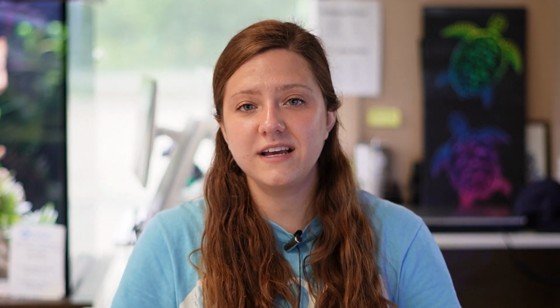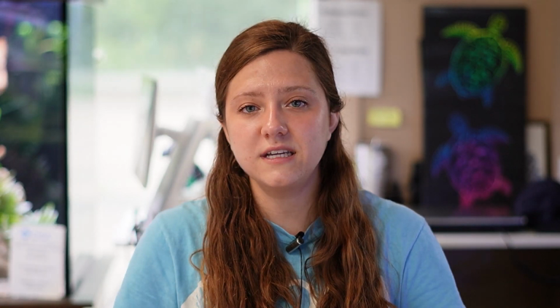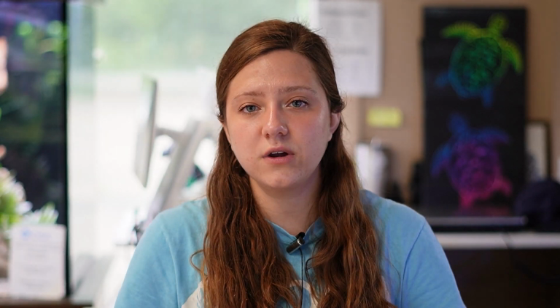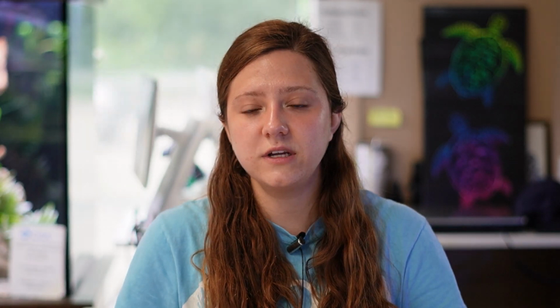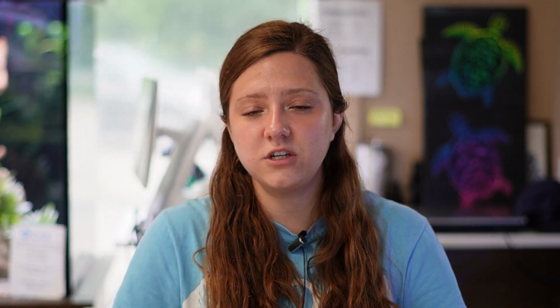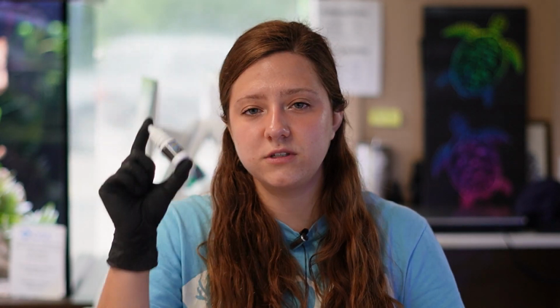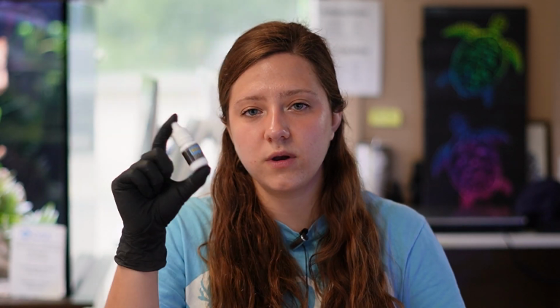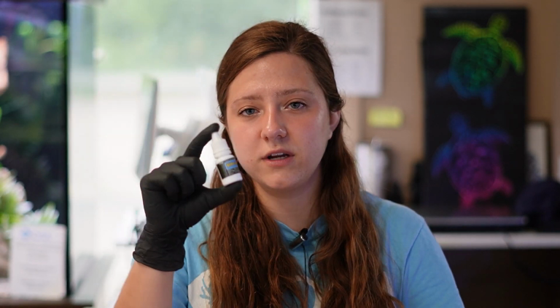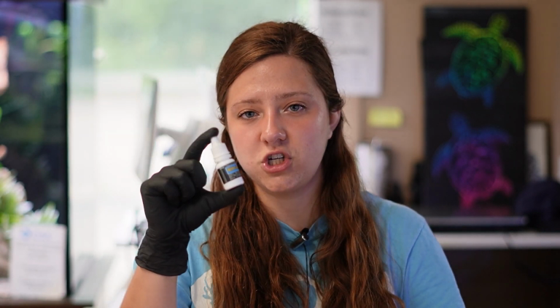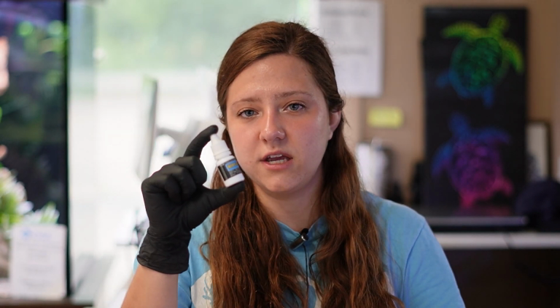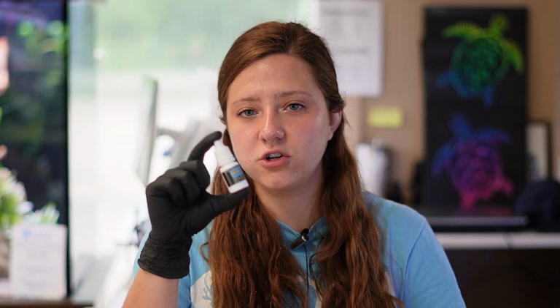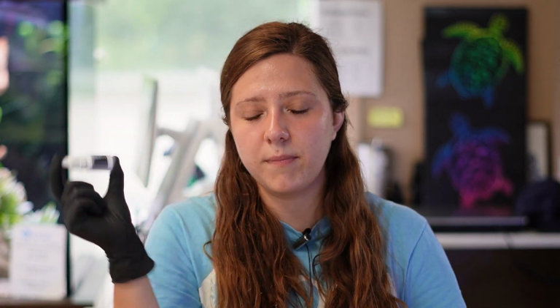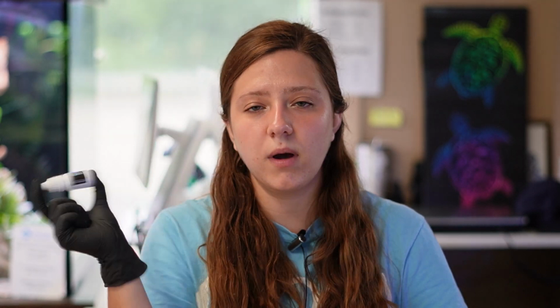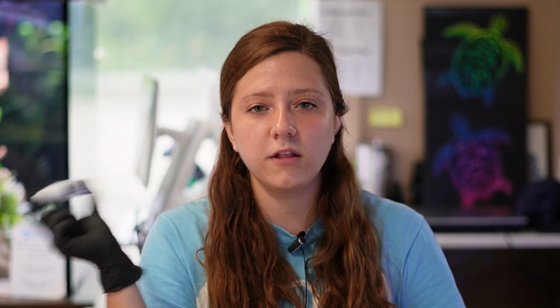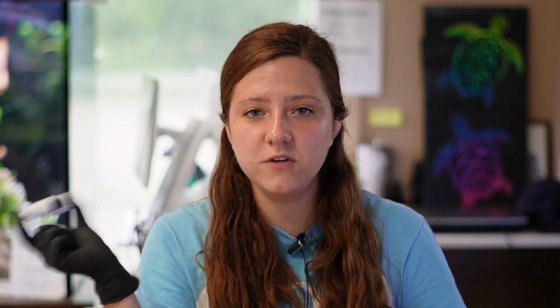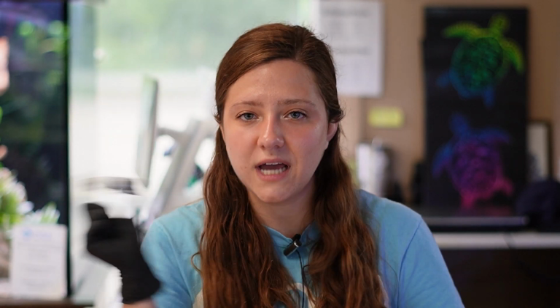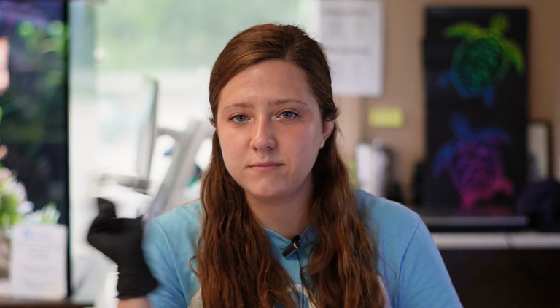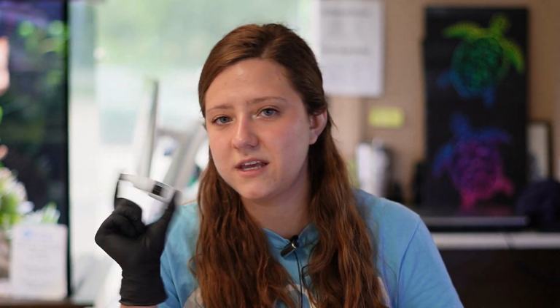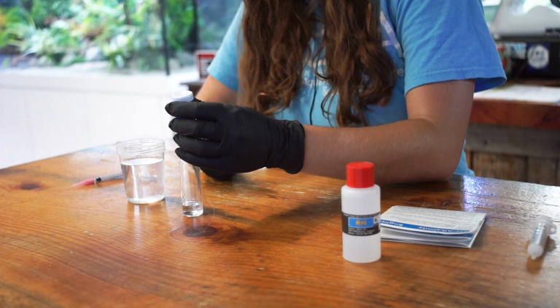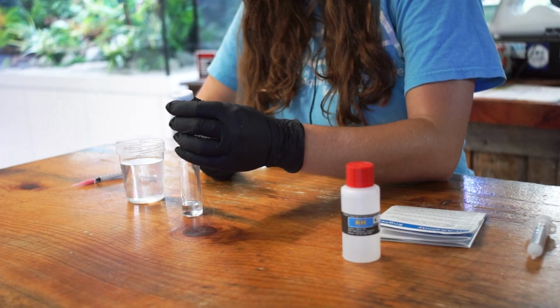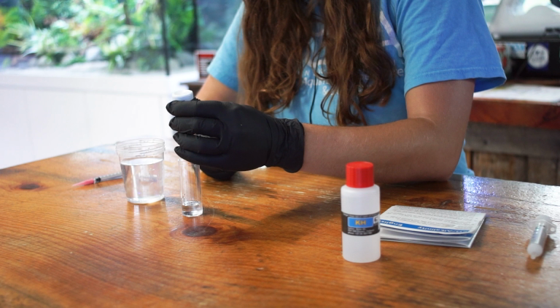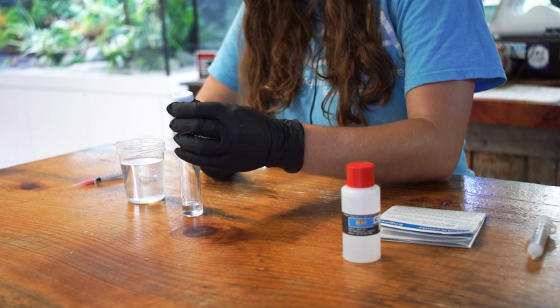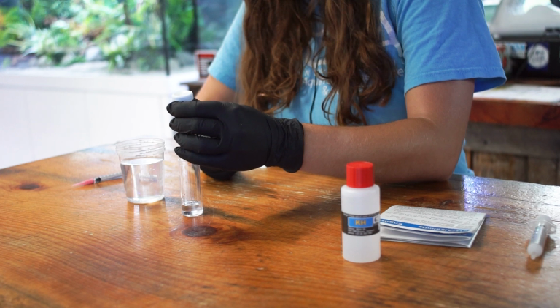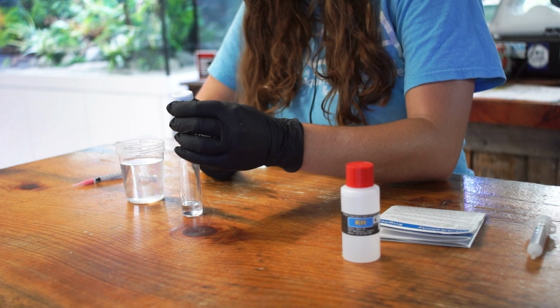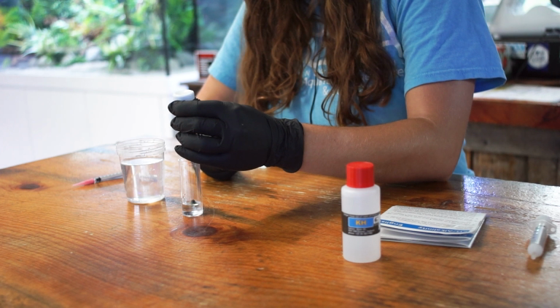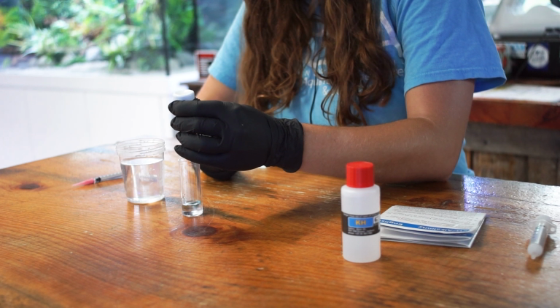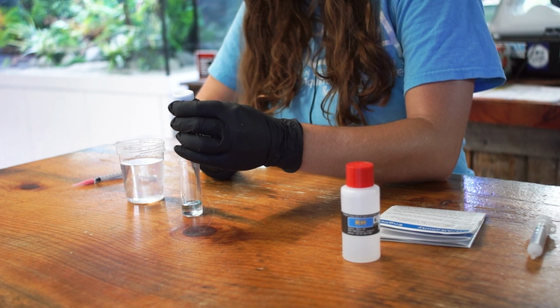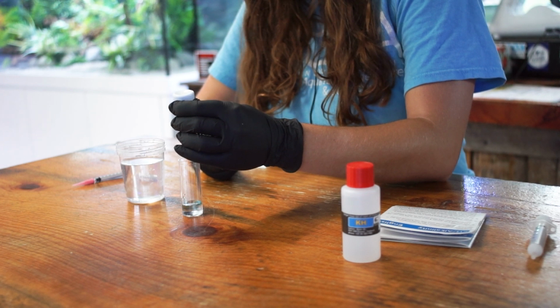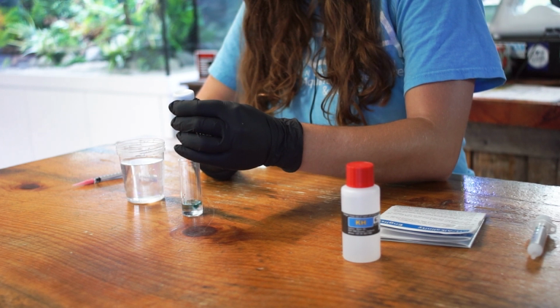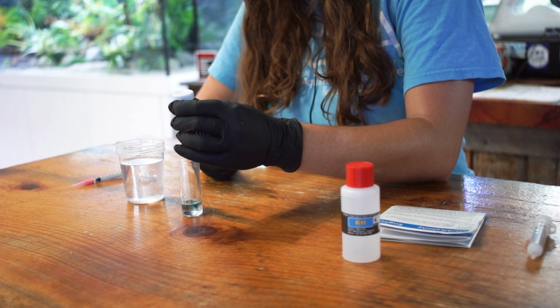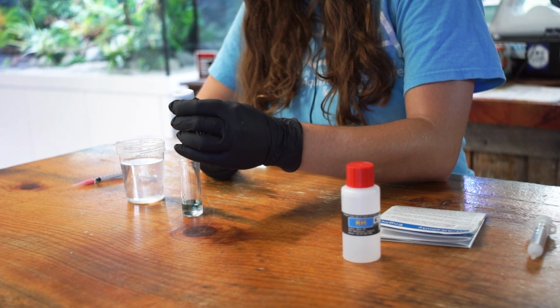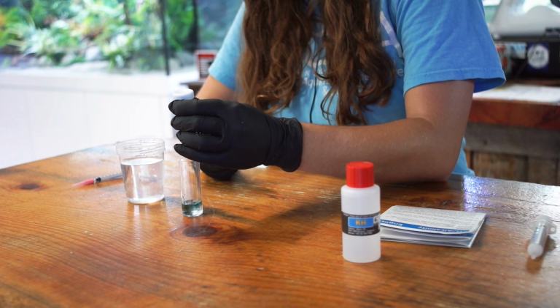The next thing you are going to do is shake your dropping bottle a few times and add four drops into your test vial.